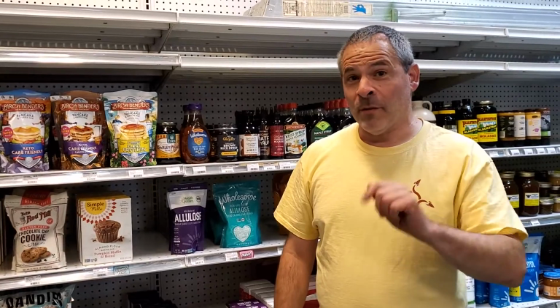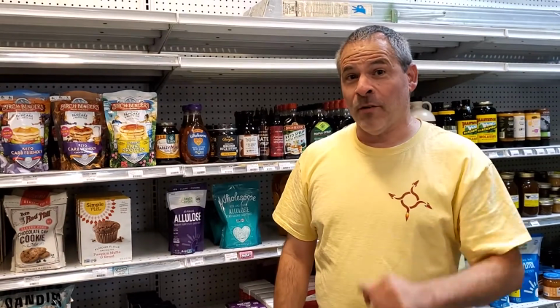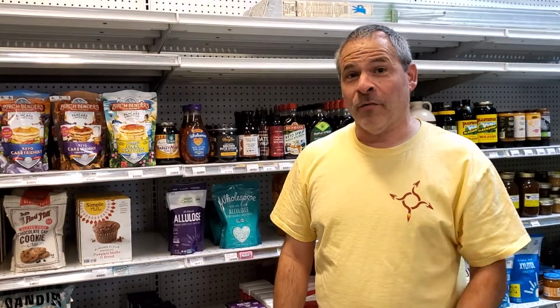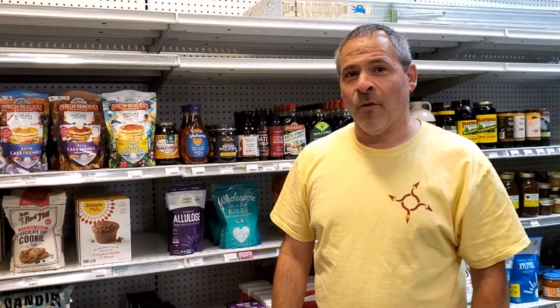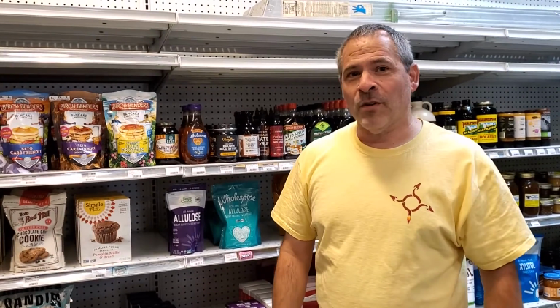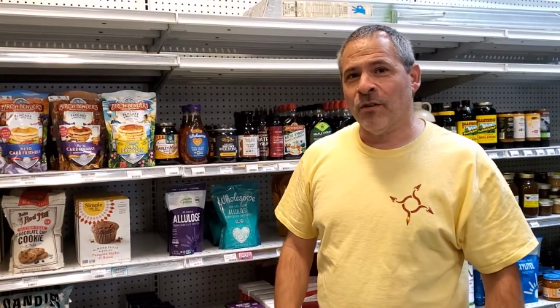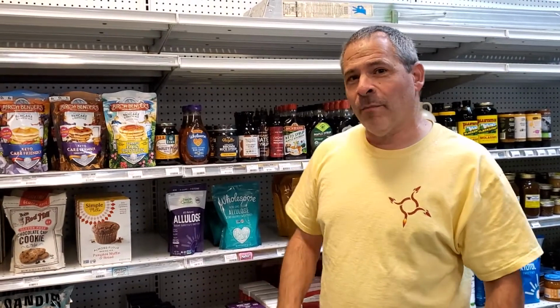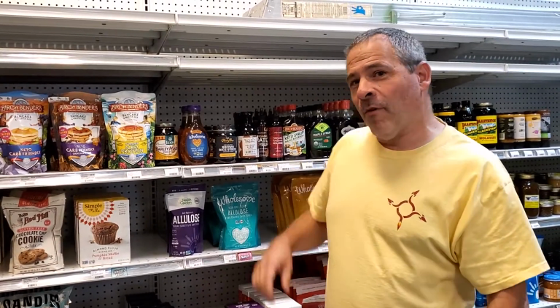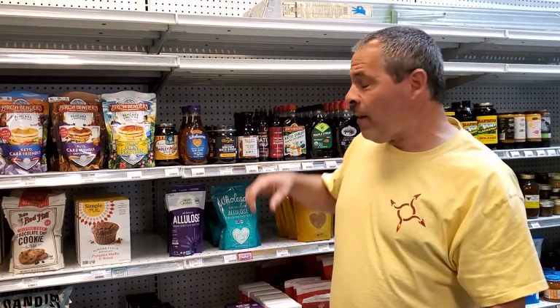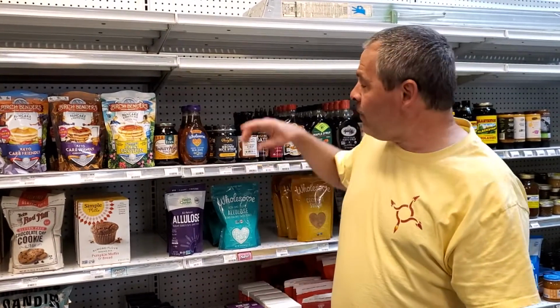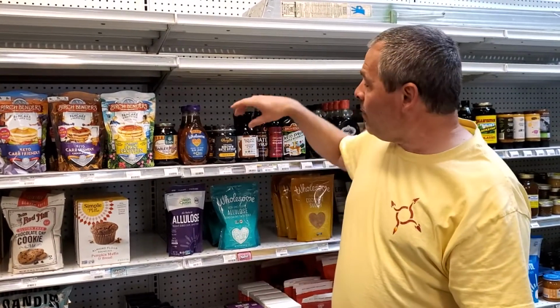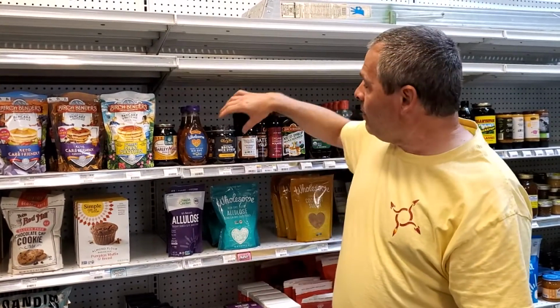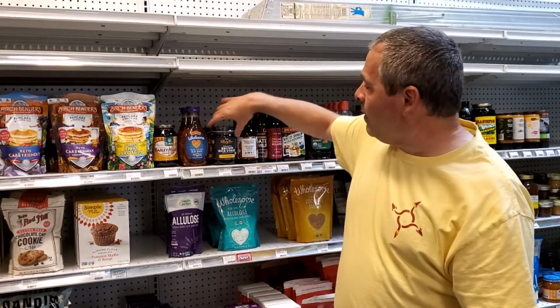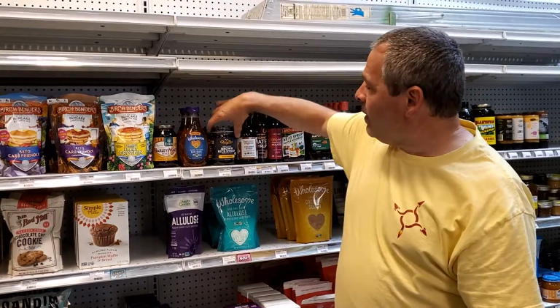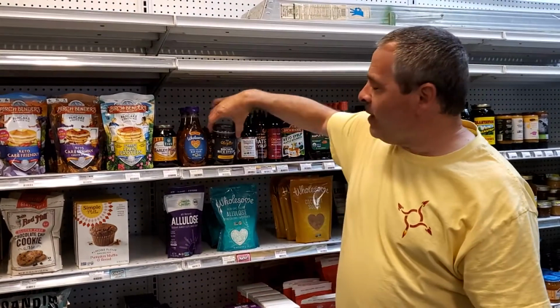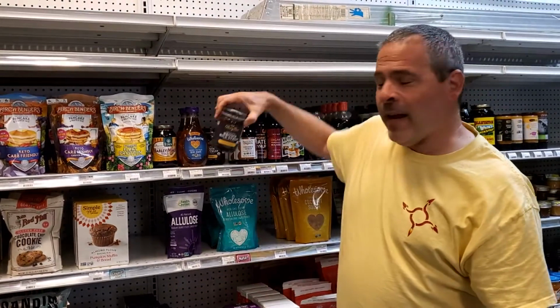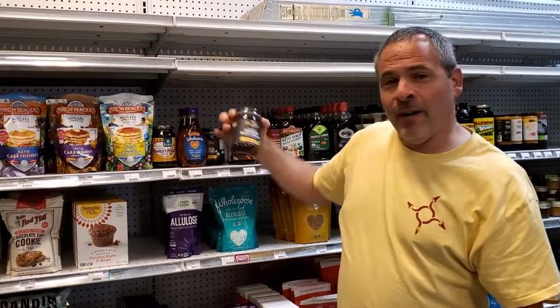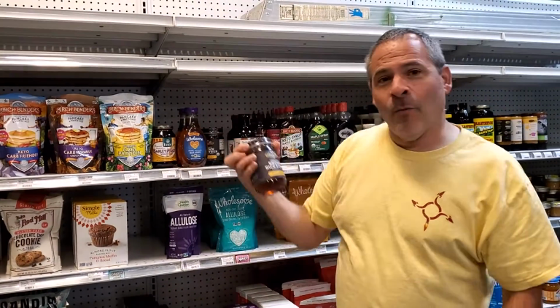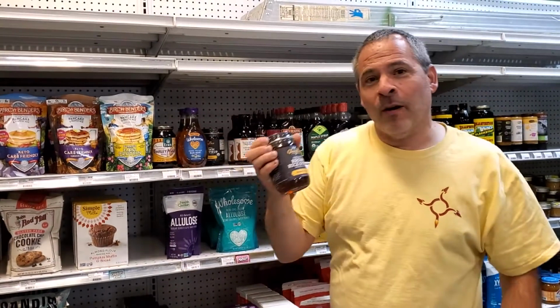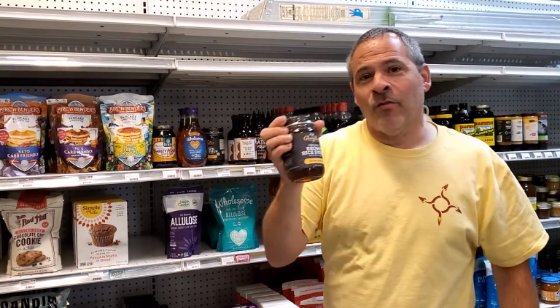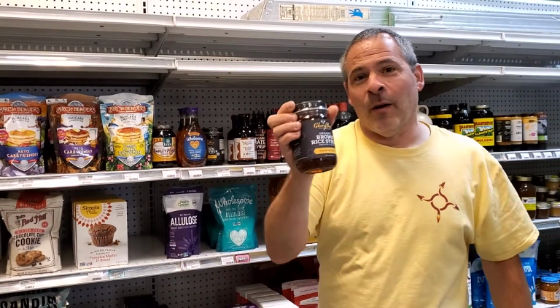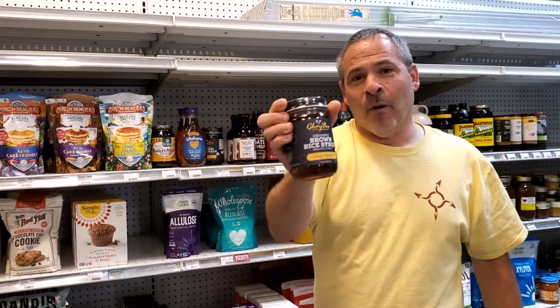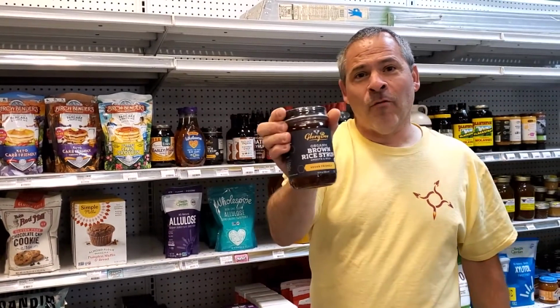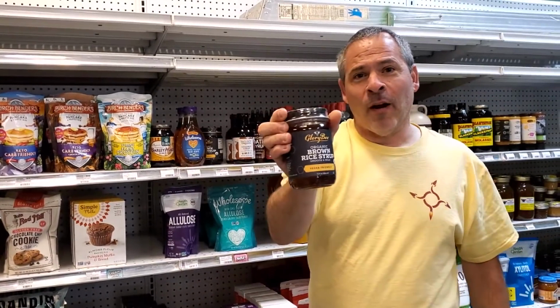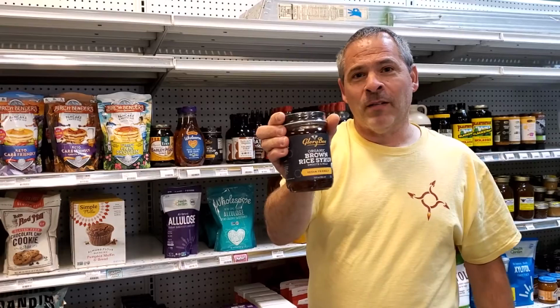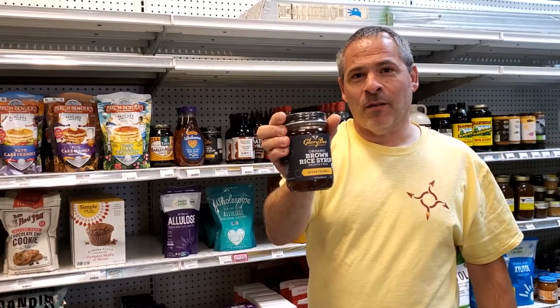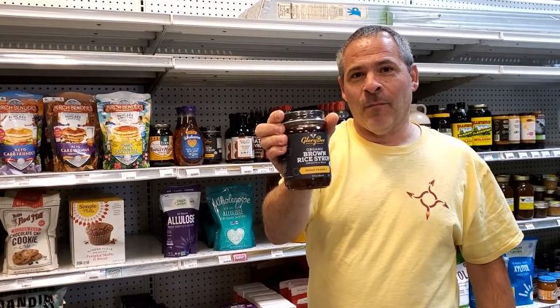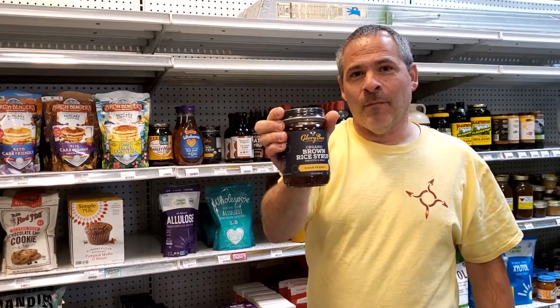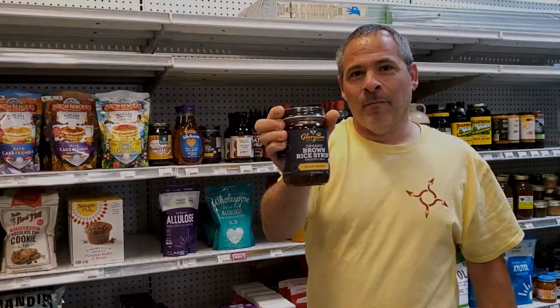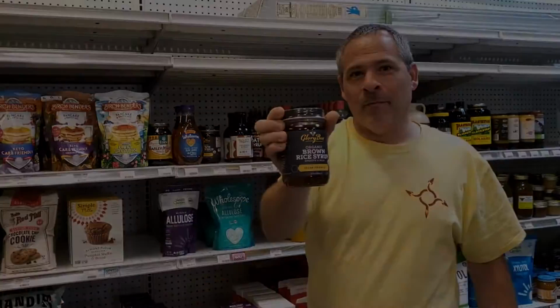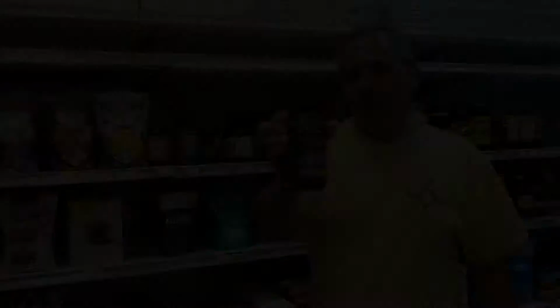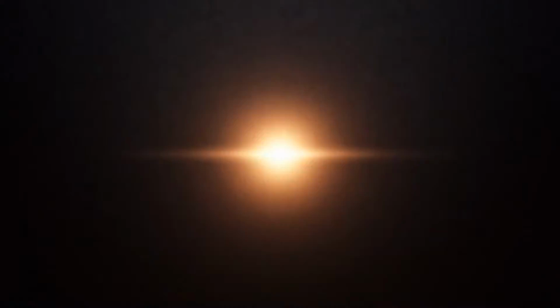Looking for a substitute for corn syrup in rocket fuel? Today we're going to try brown rice syrup.